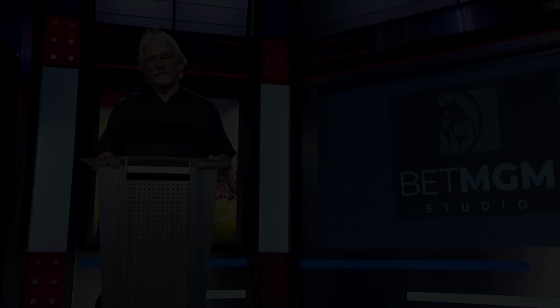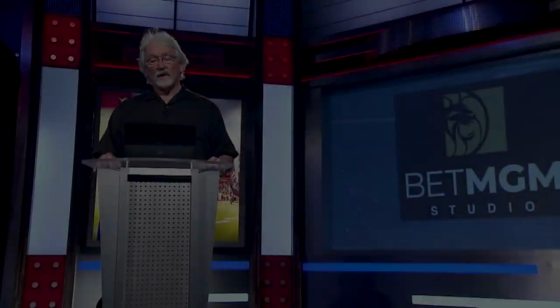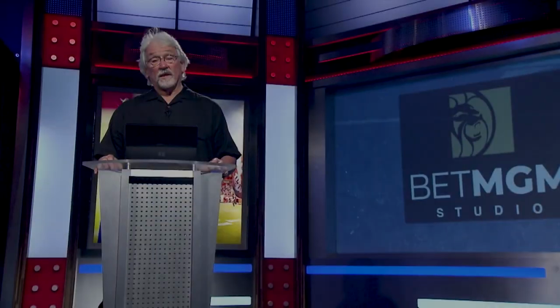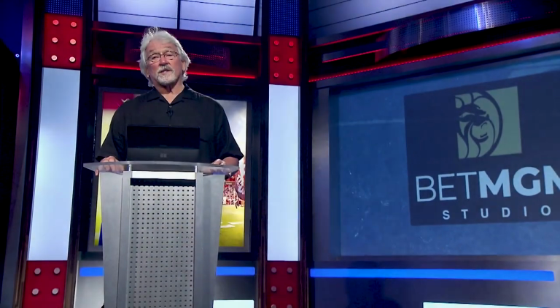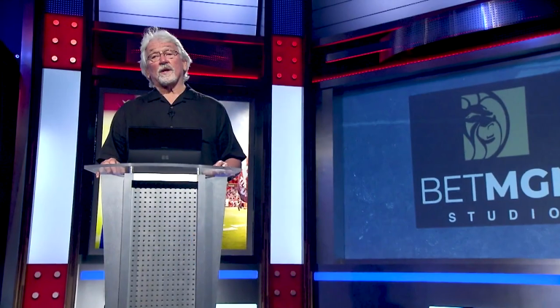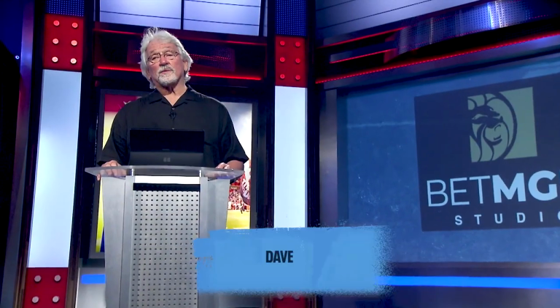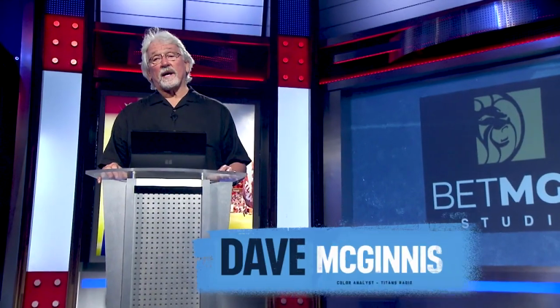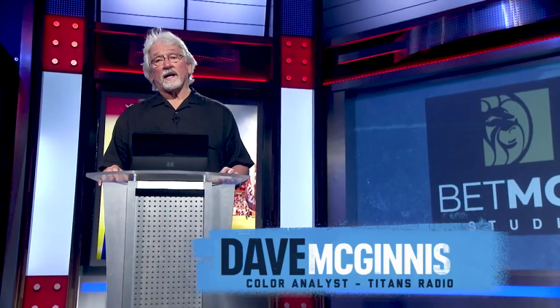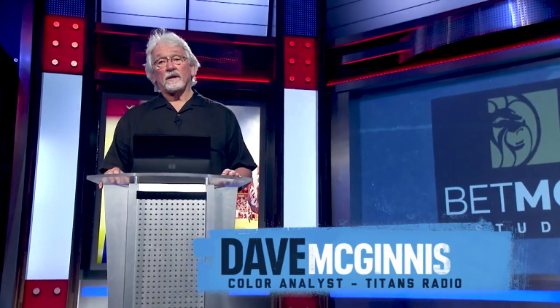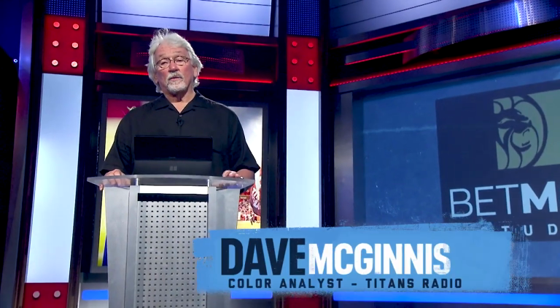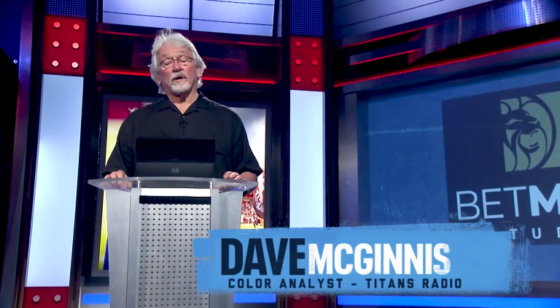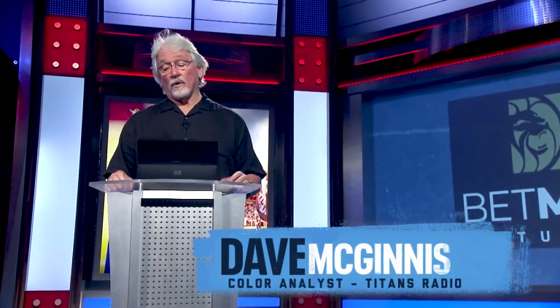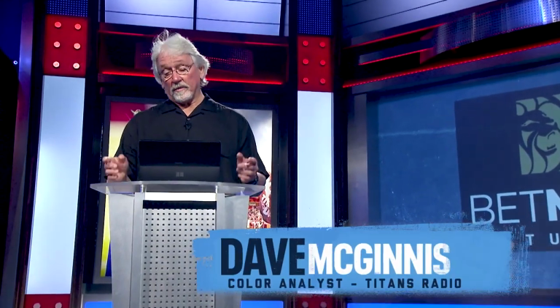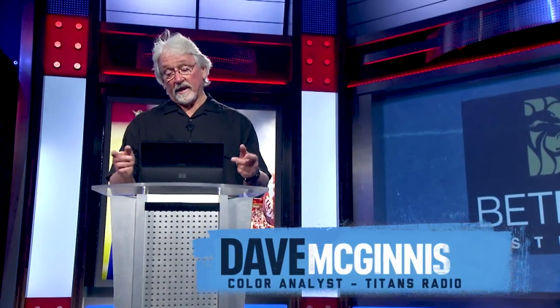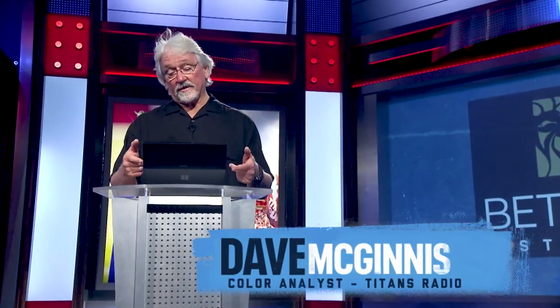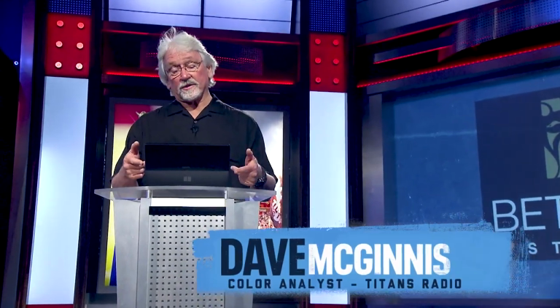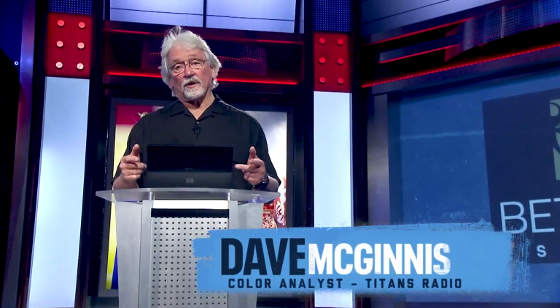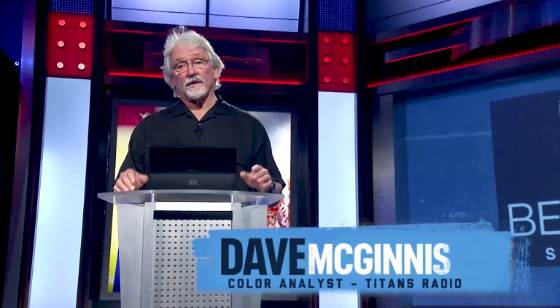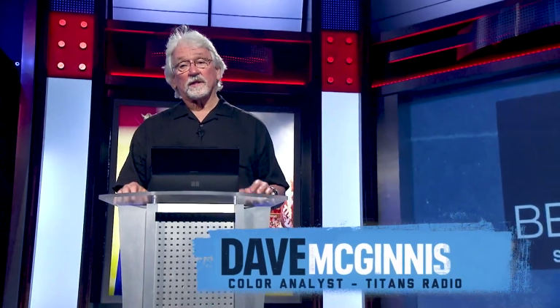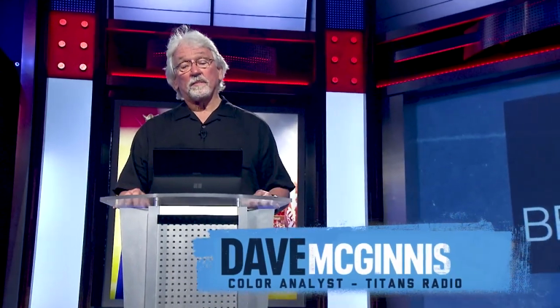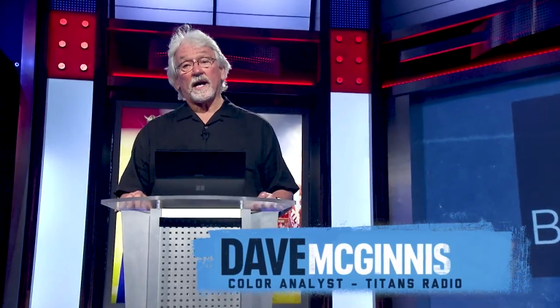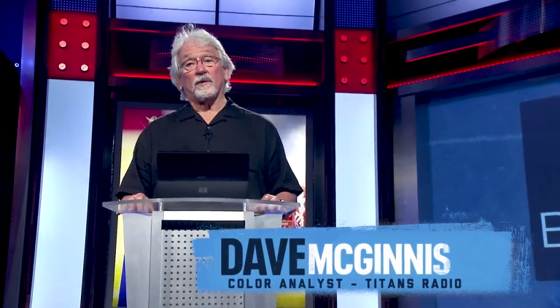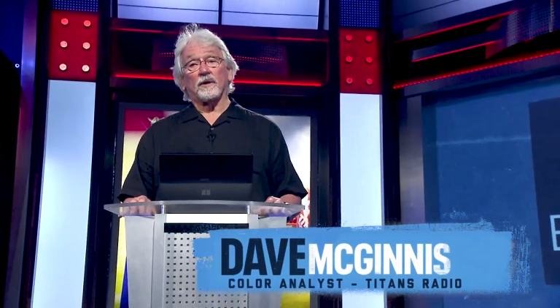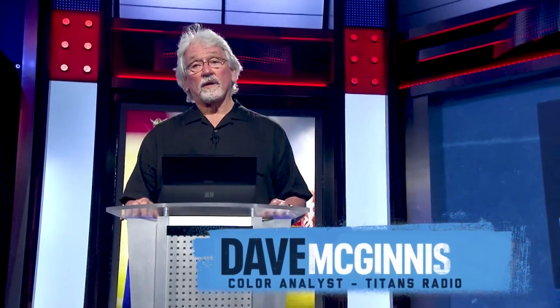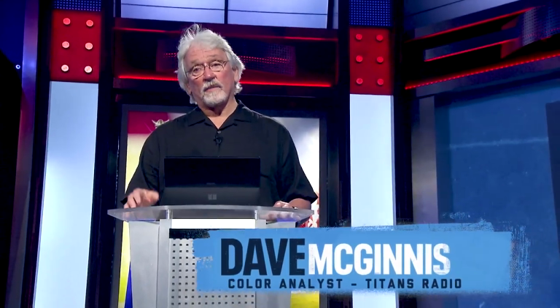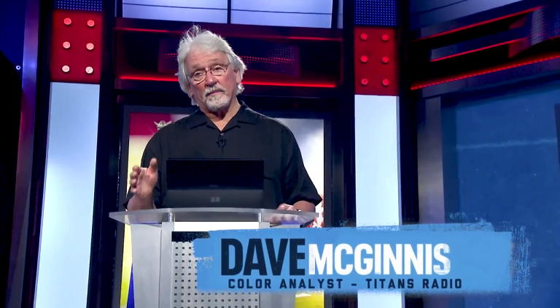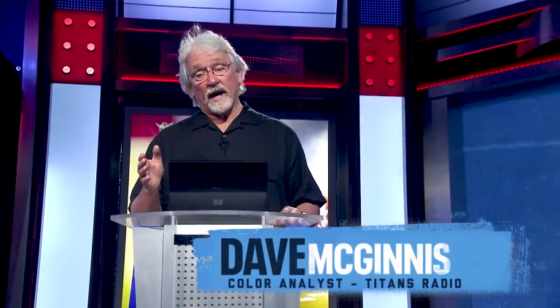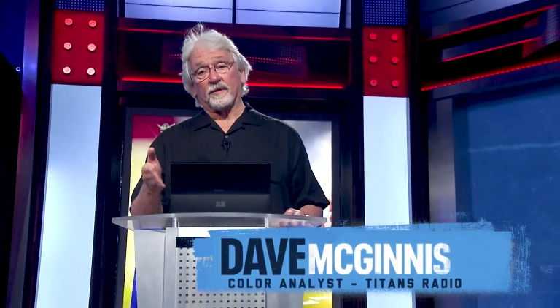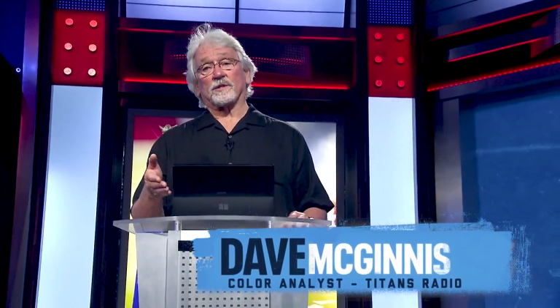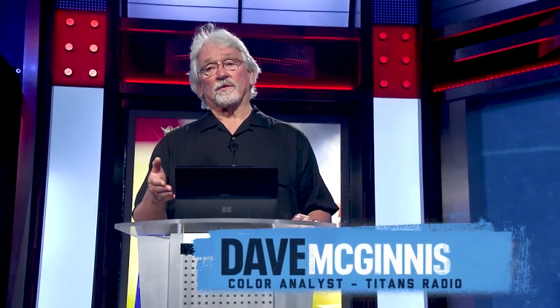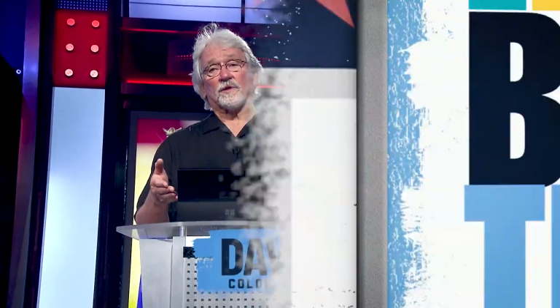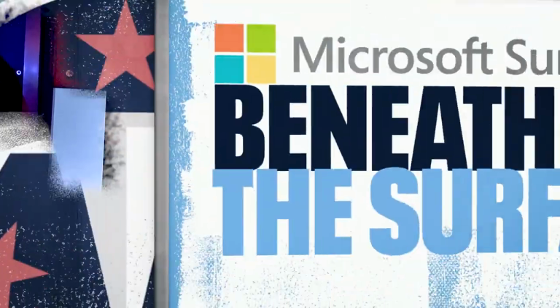This is Coach Mack. We're going beneath the surface, powered by Microsoft Surface.